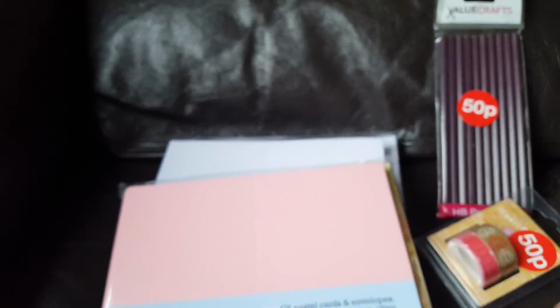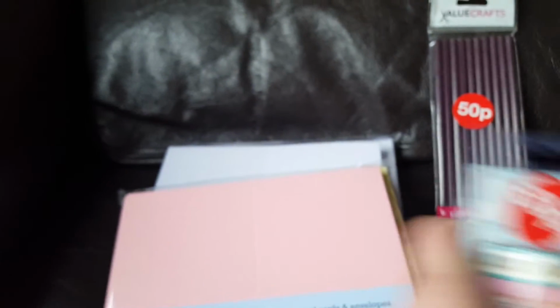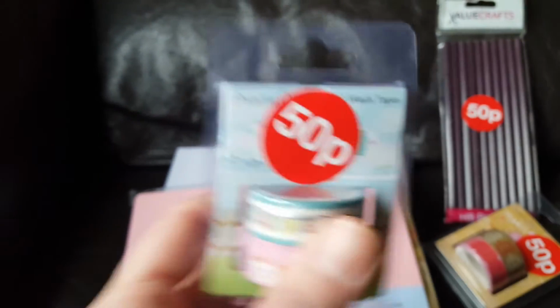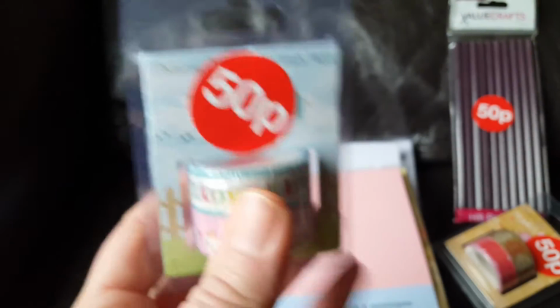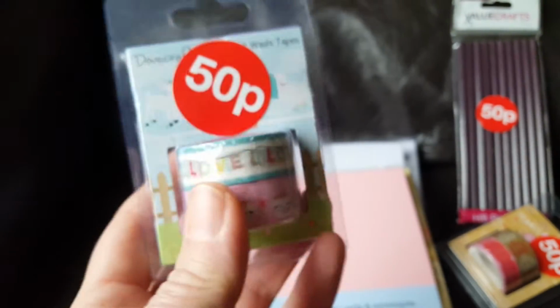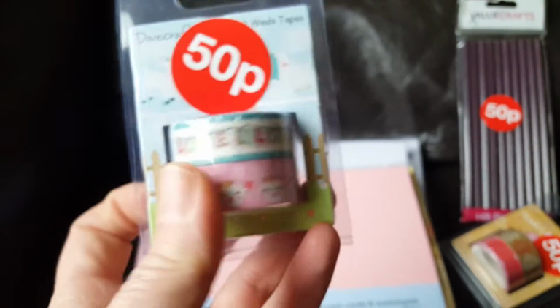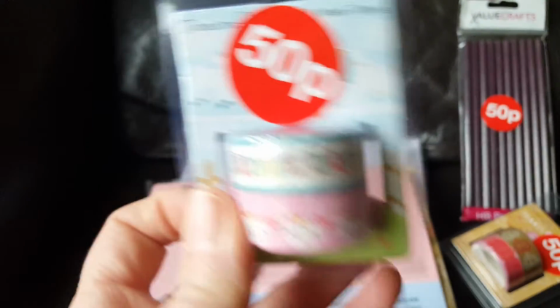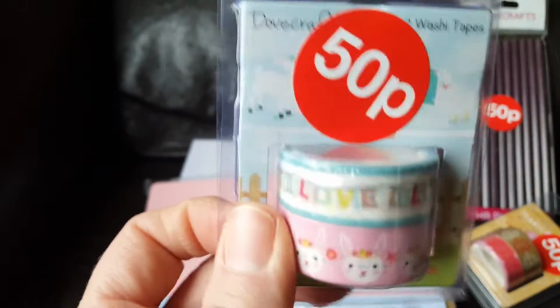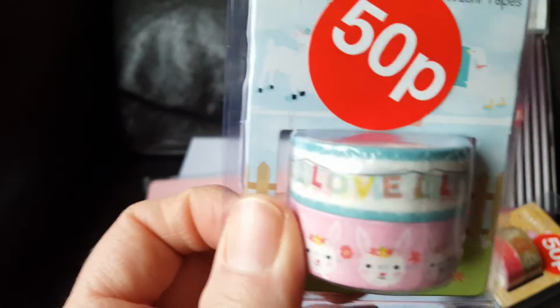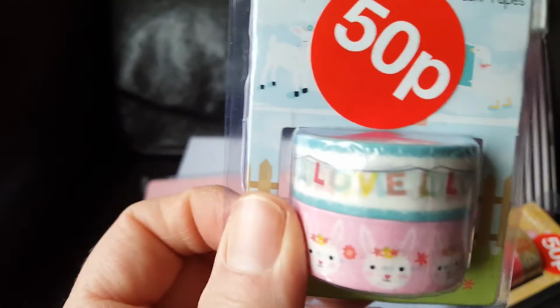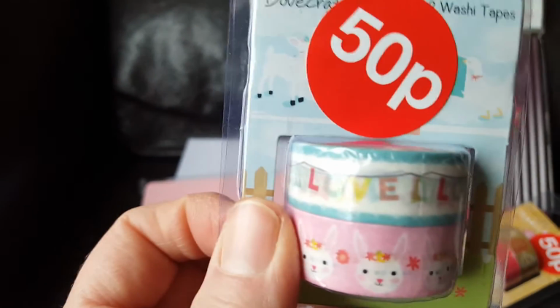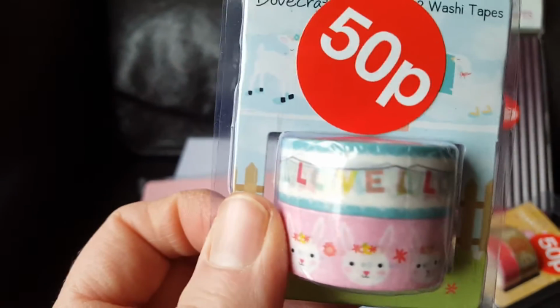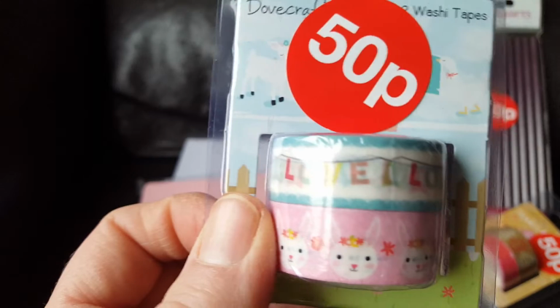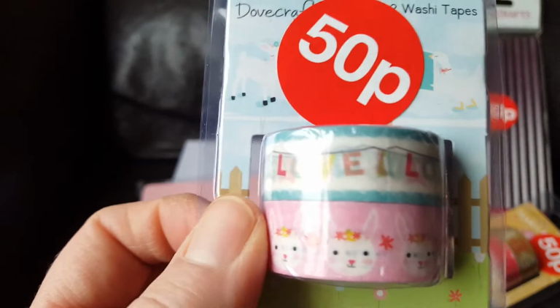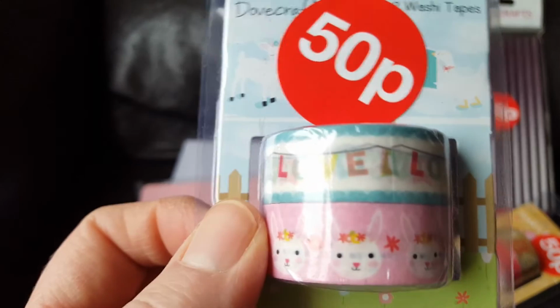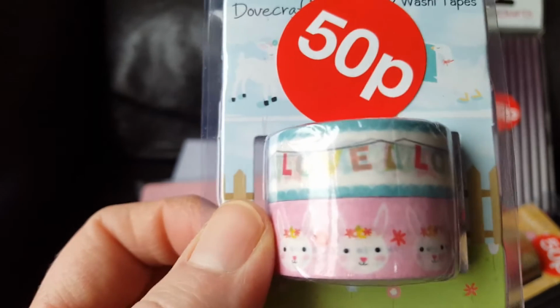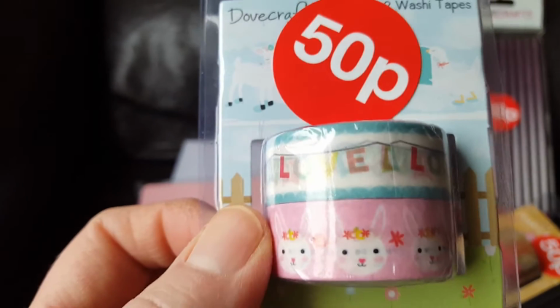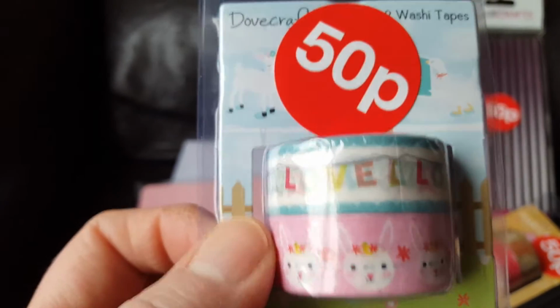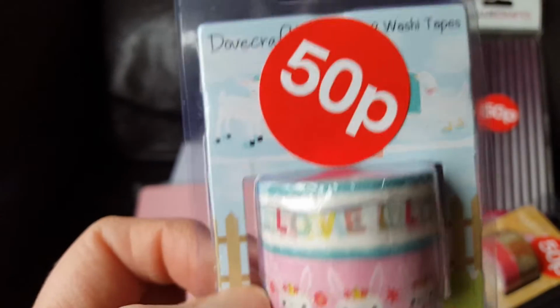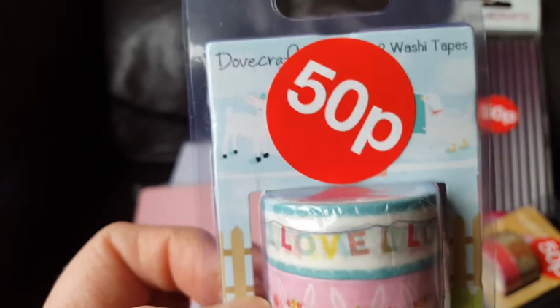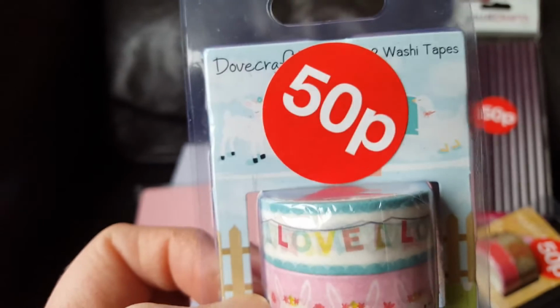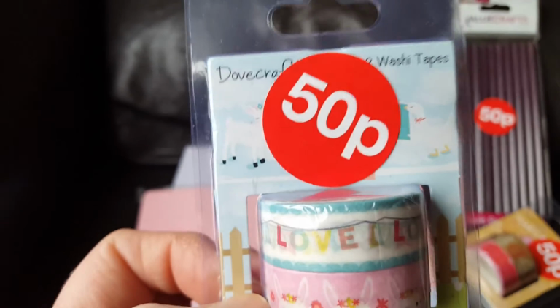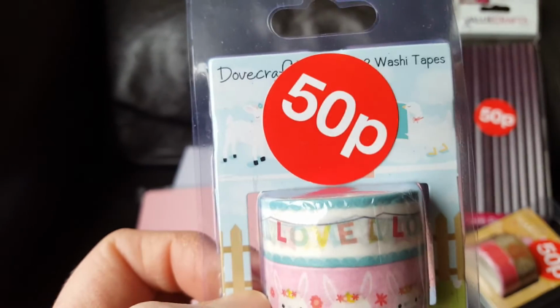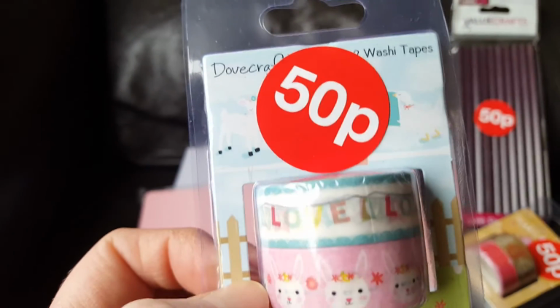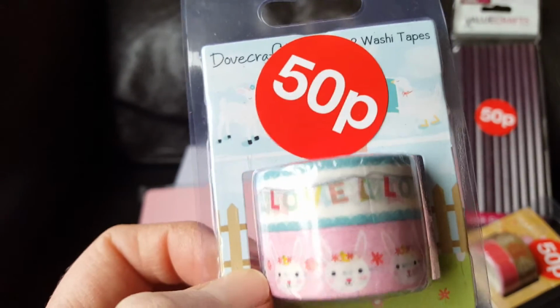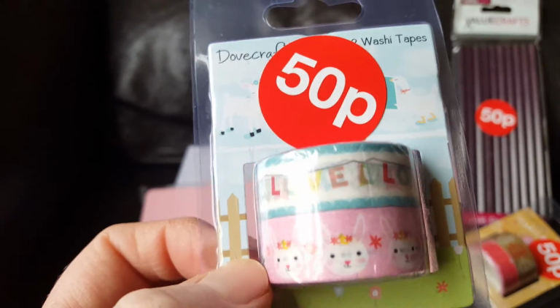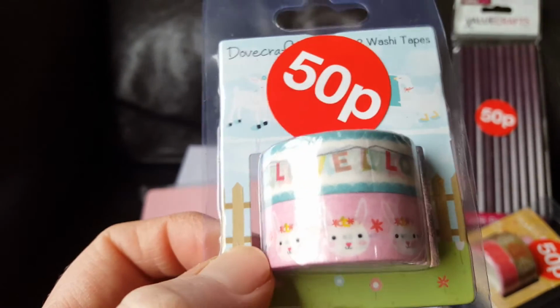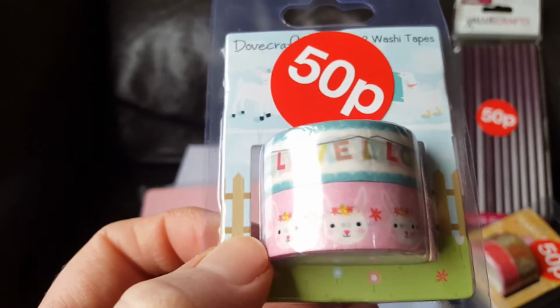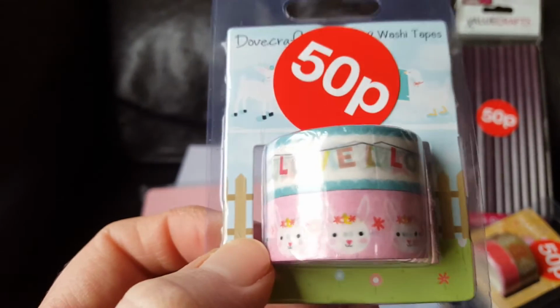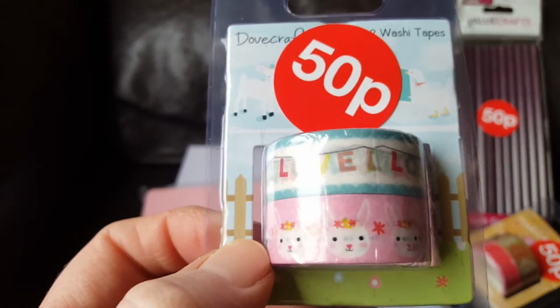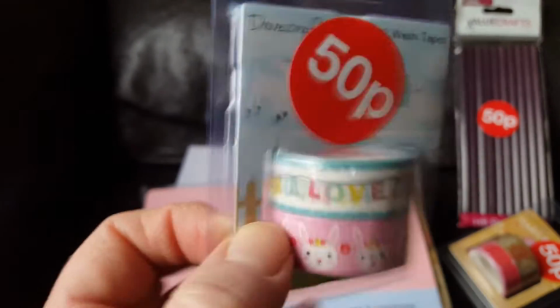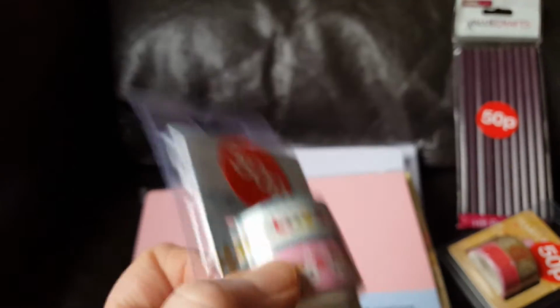I've got this washi tape for 50p as well. This is Dovecraft — it's Easter themed.